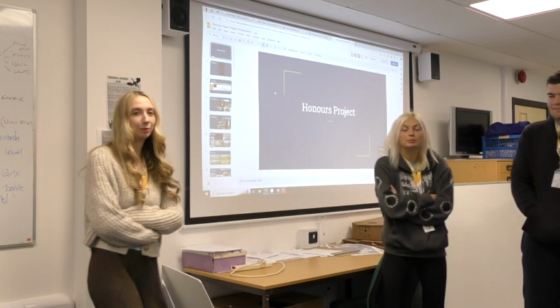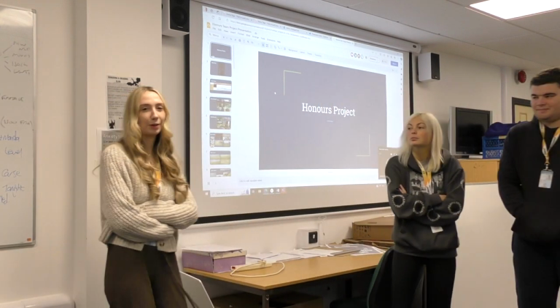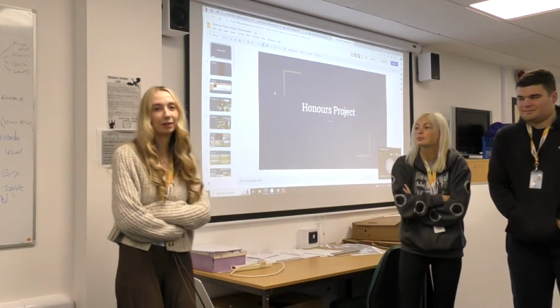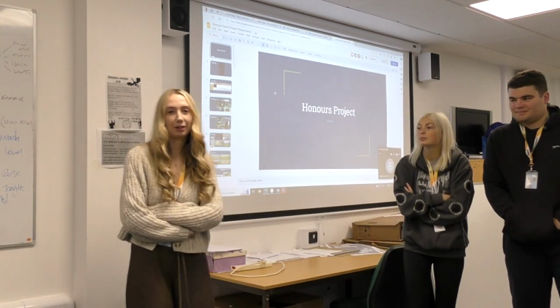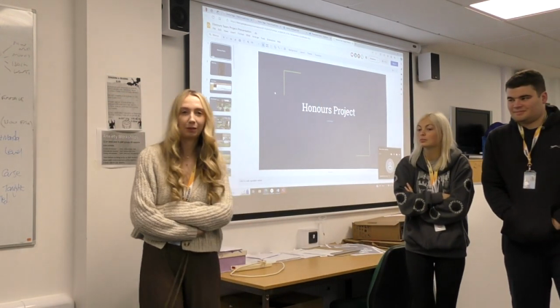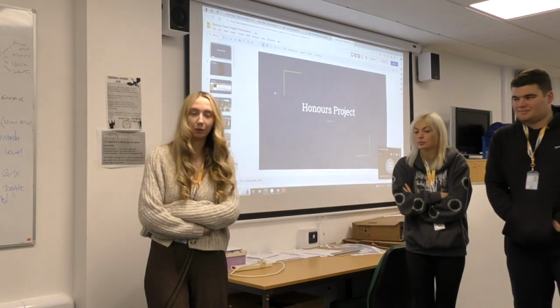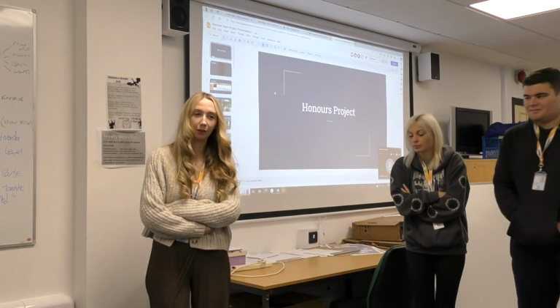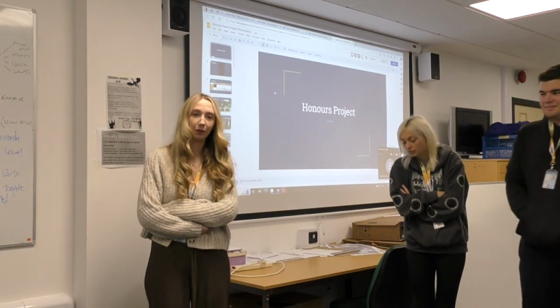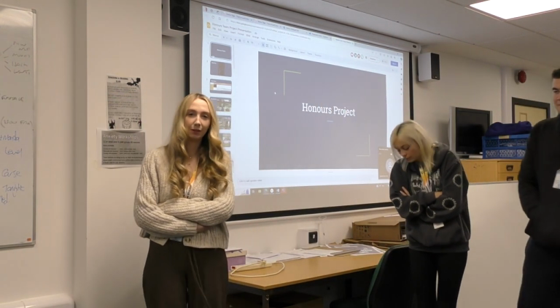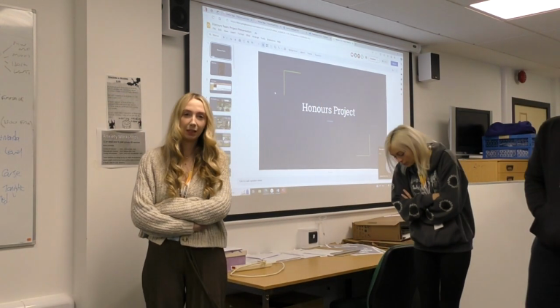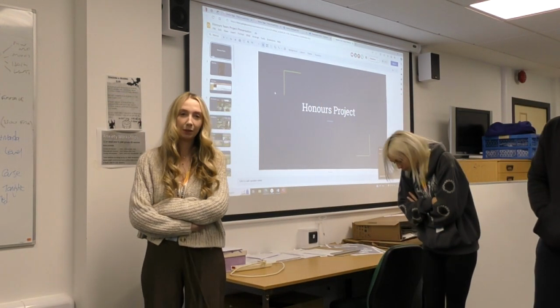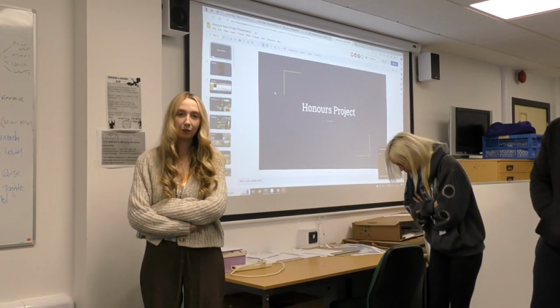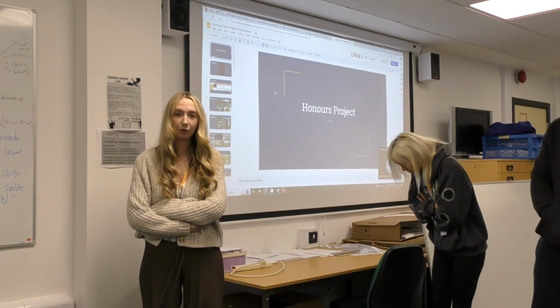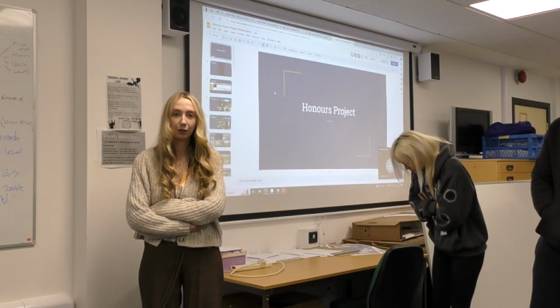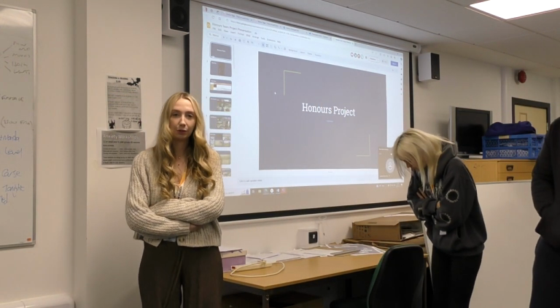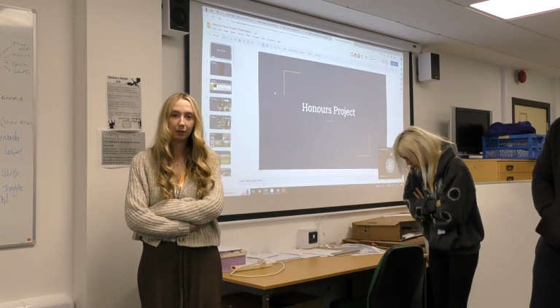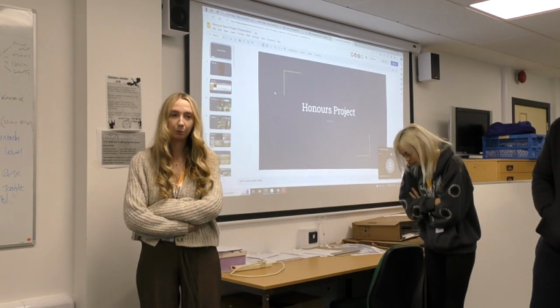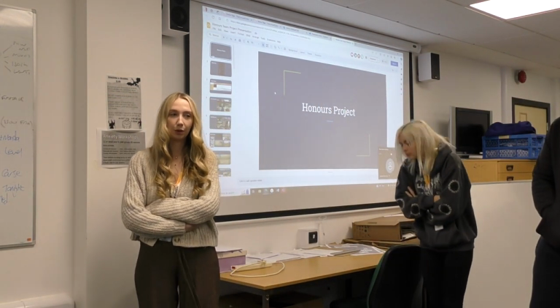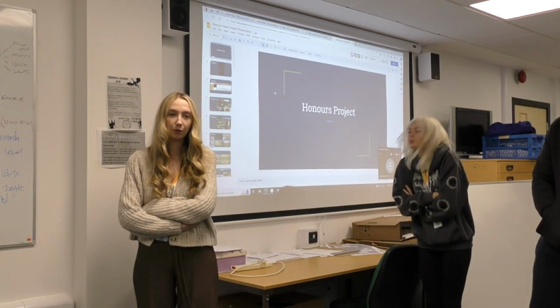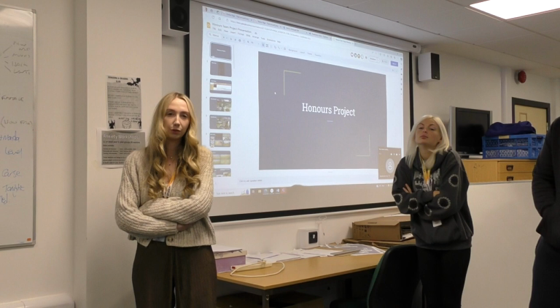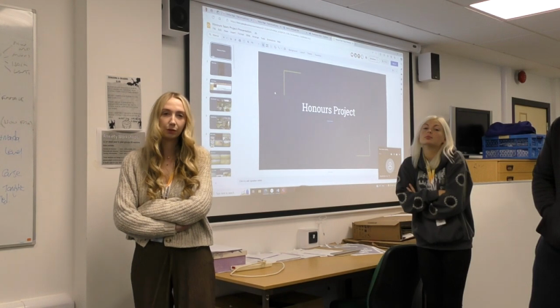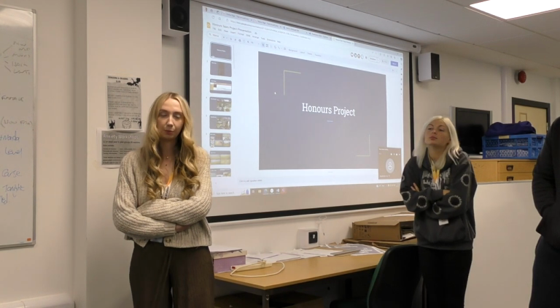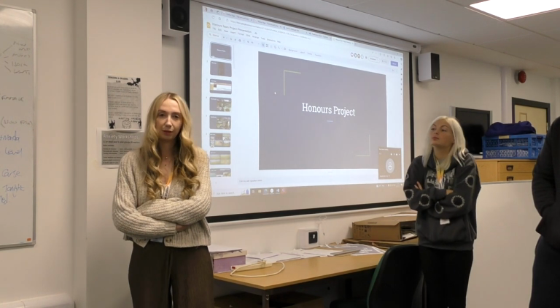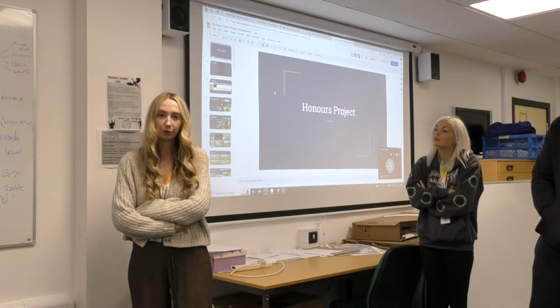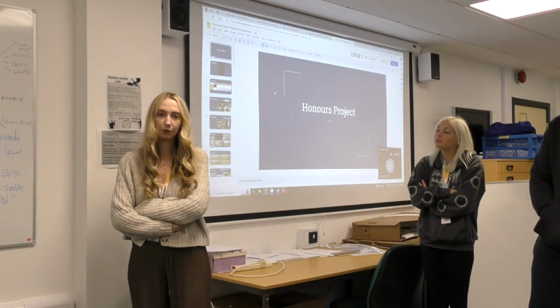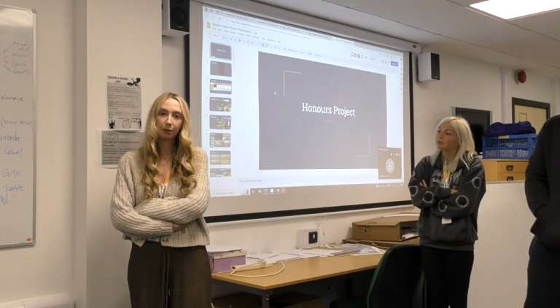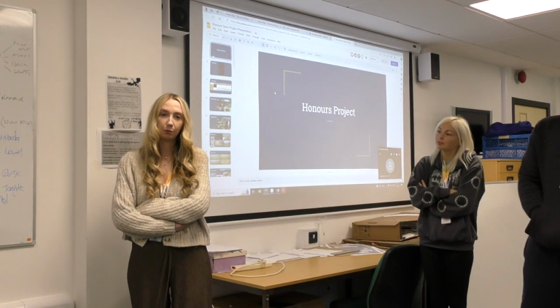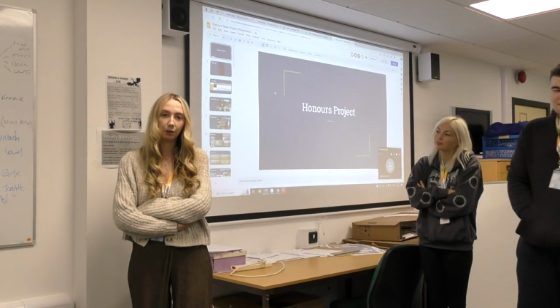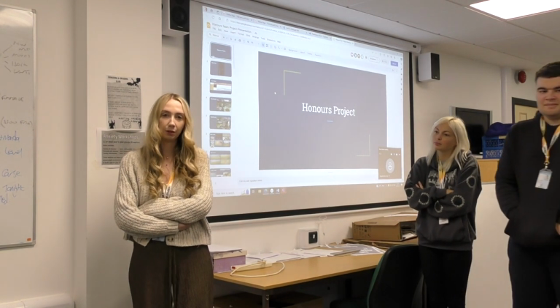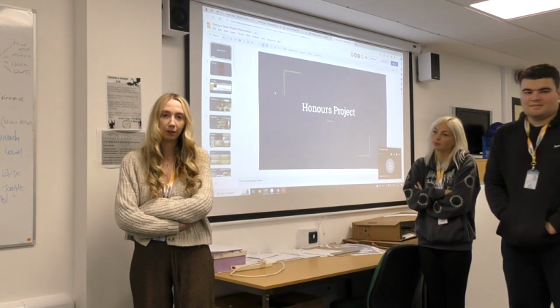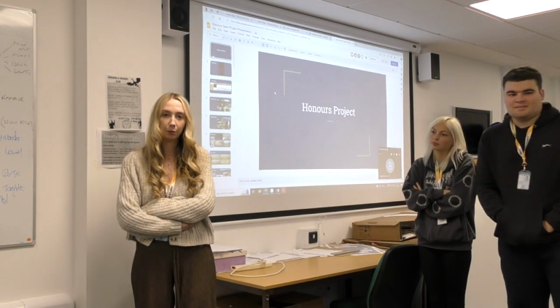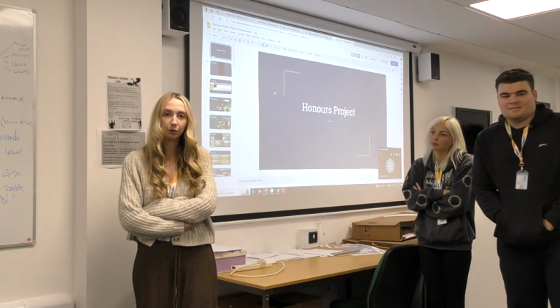I'm Rebecca. I'm the team lead for coding, but I've also done a bit of concept work and modeling.